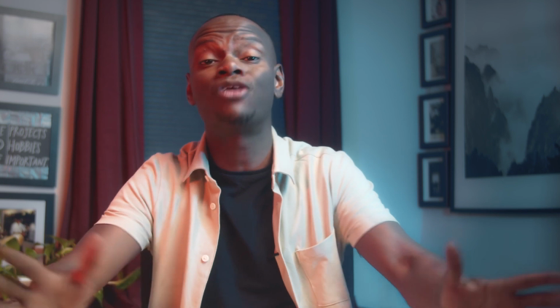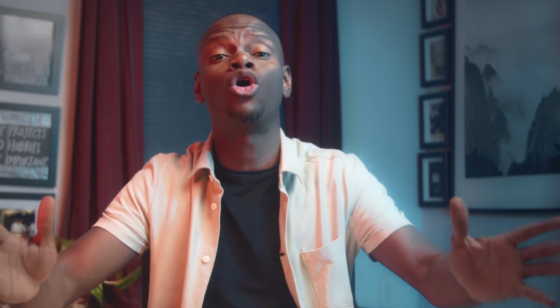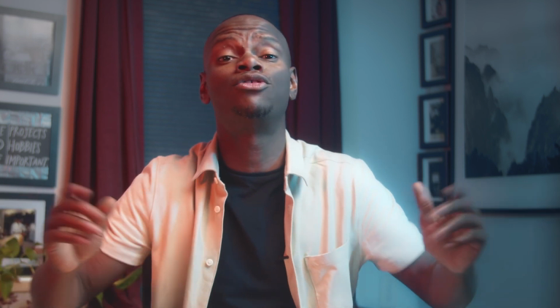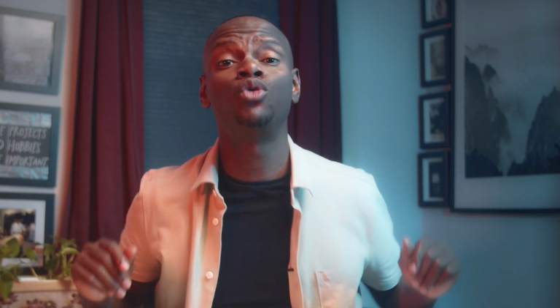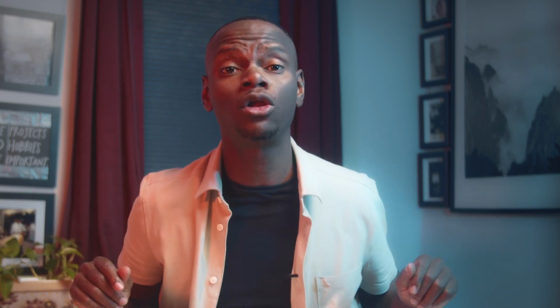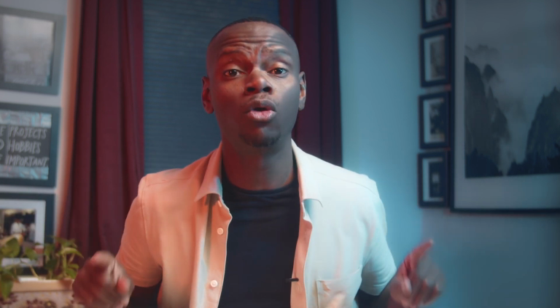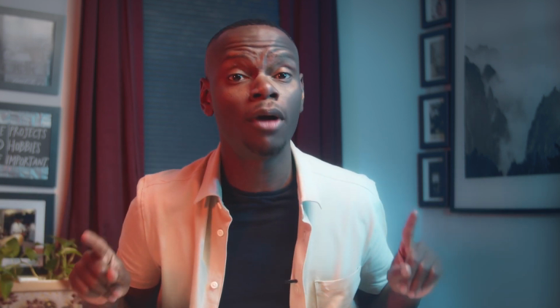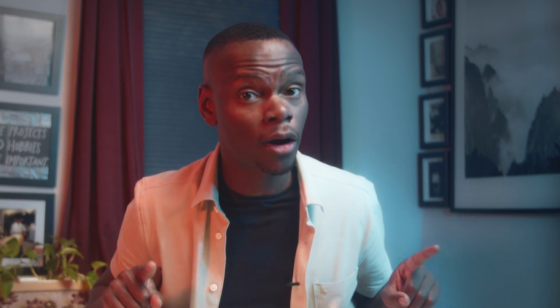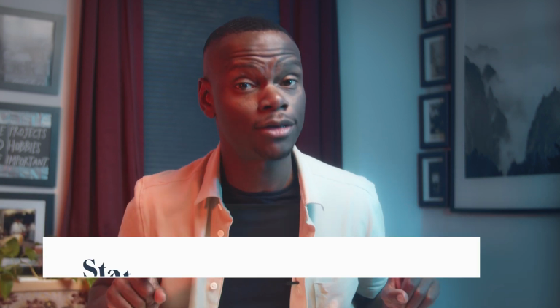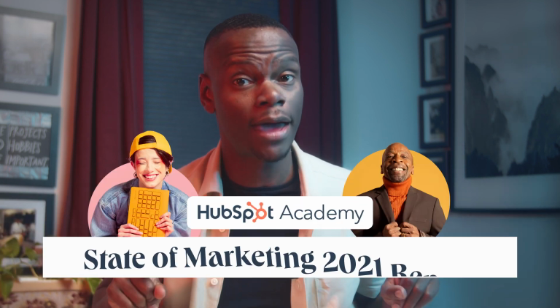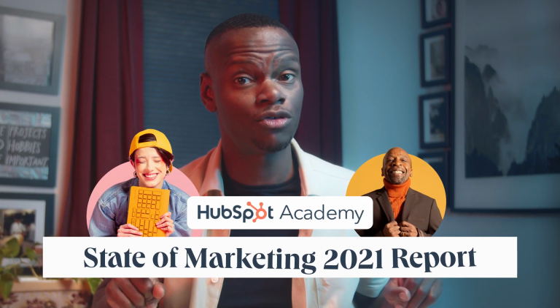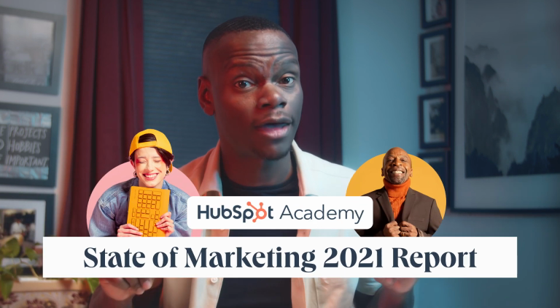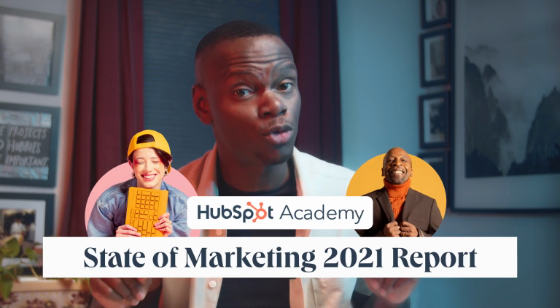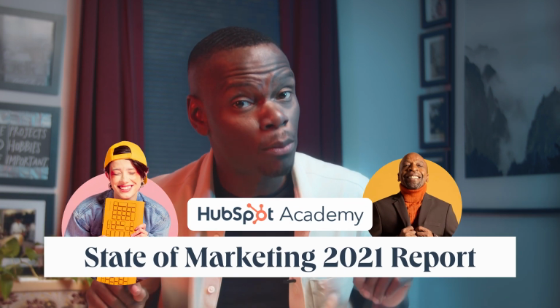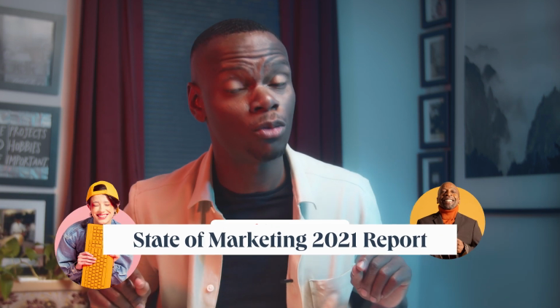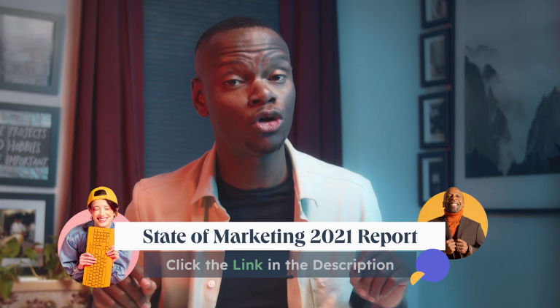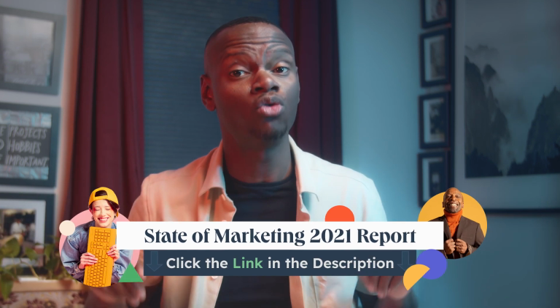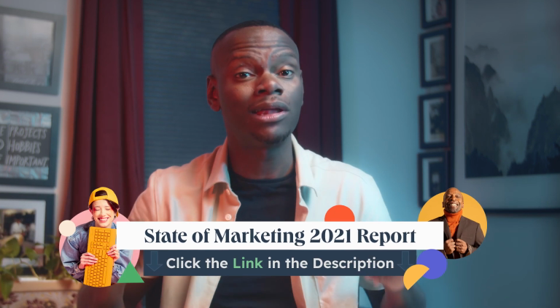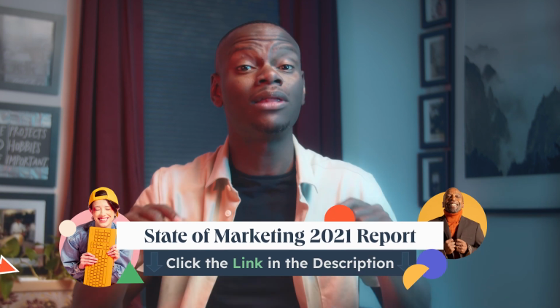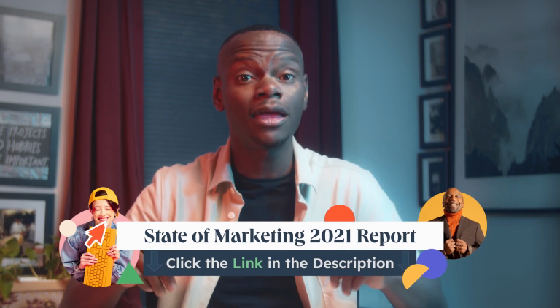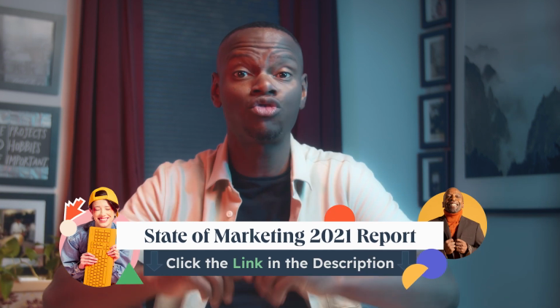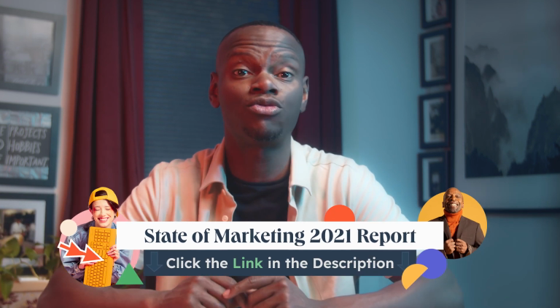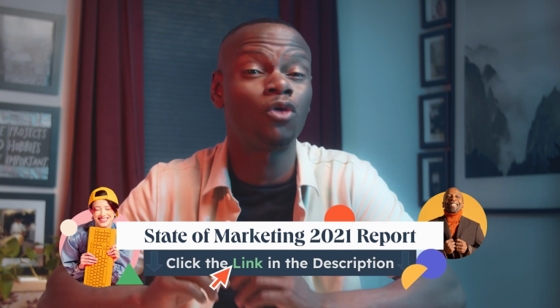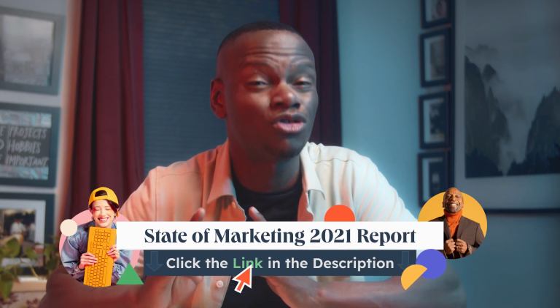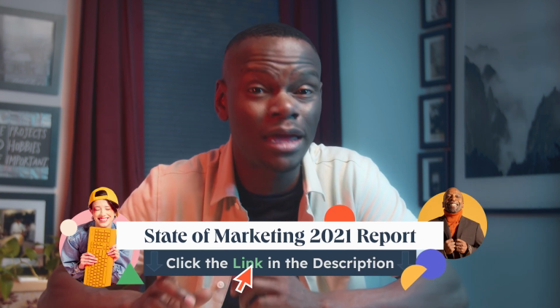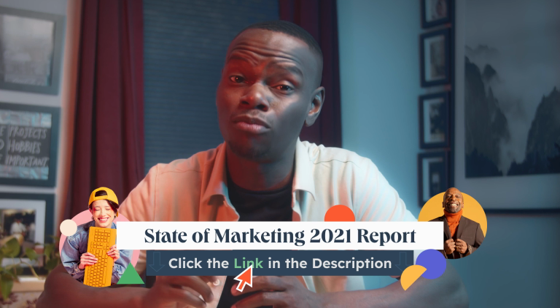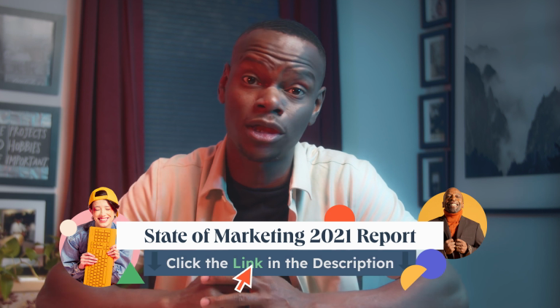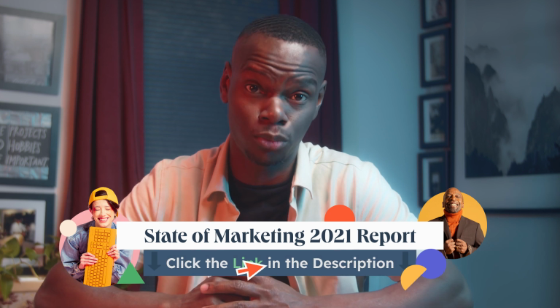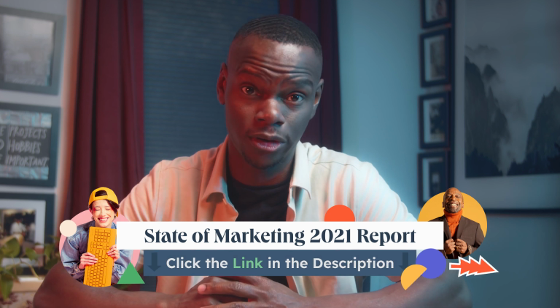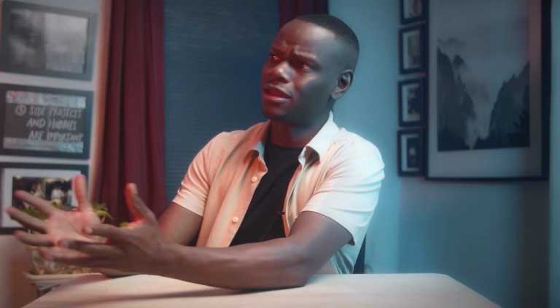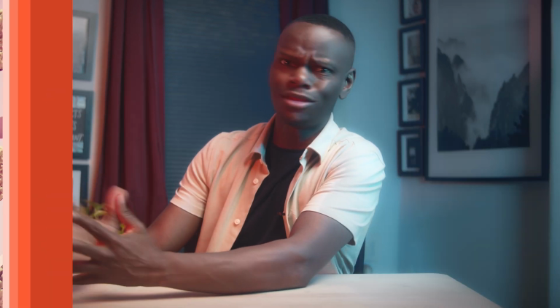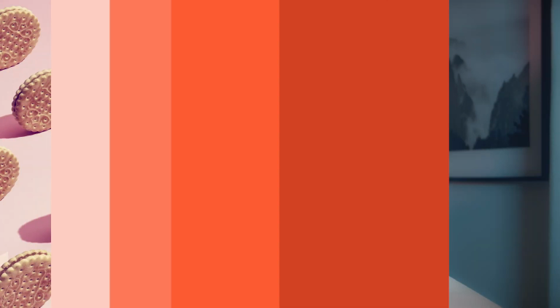As always, if you want to learn more about marketing strategies to help you outperform your goals, click the link in the description for our state of marketing report. Now let's get into it.